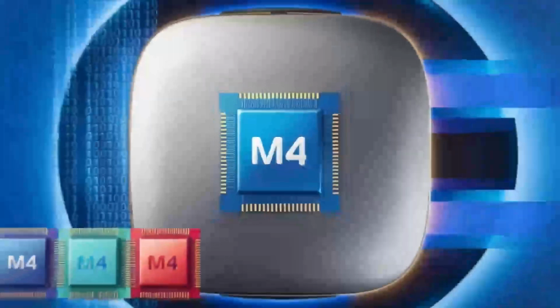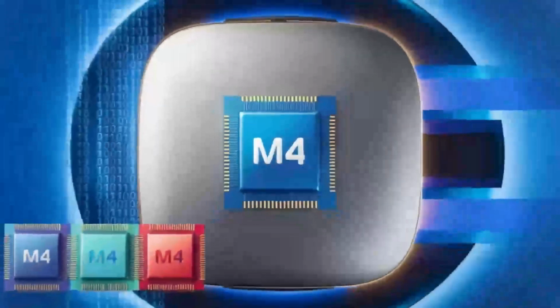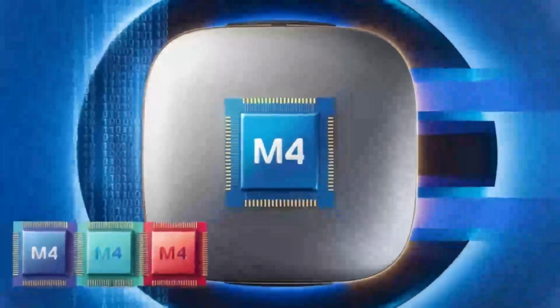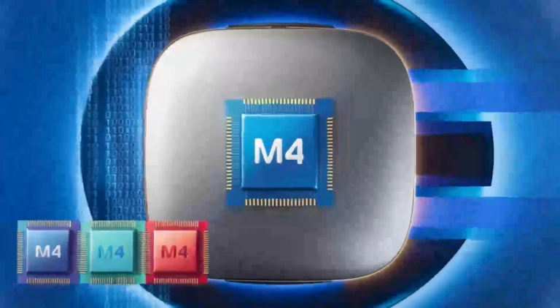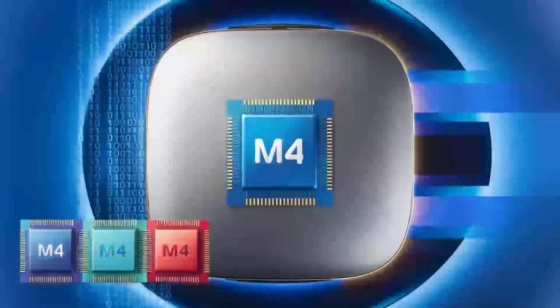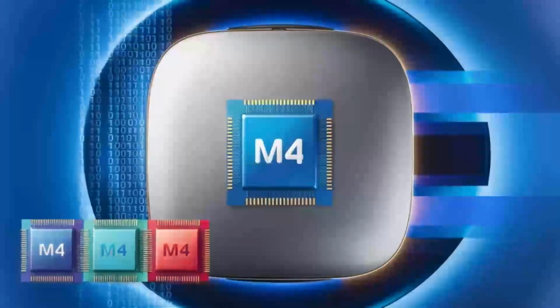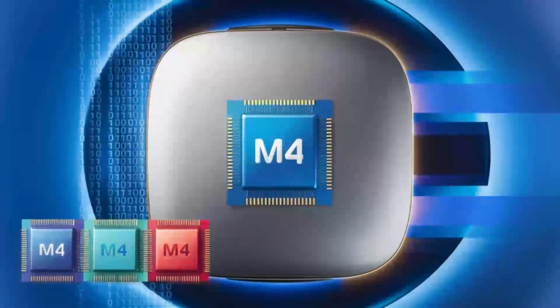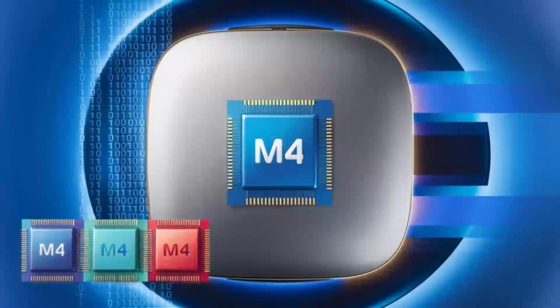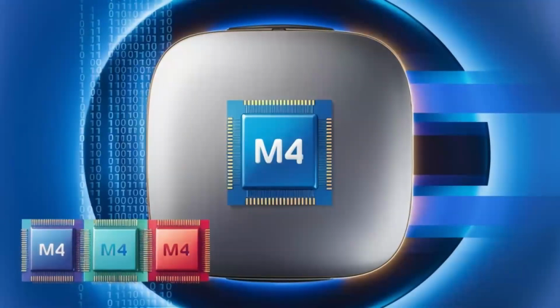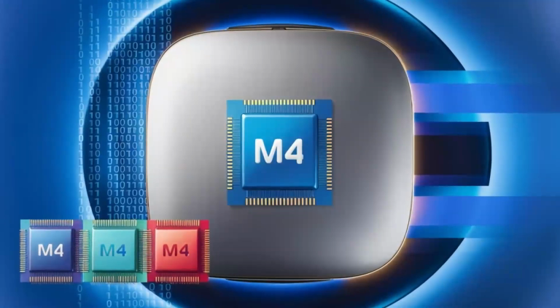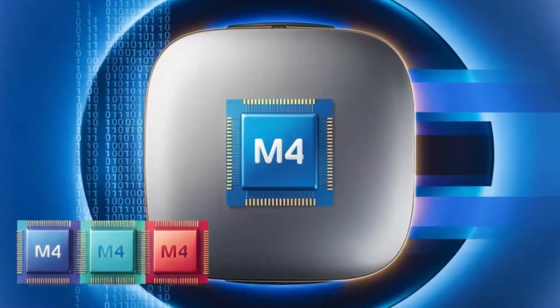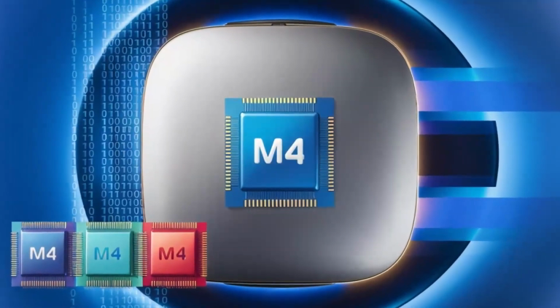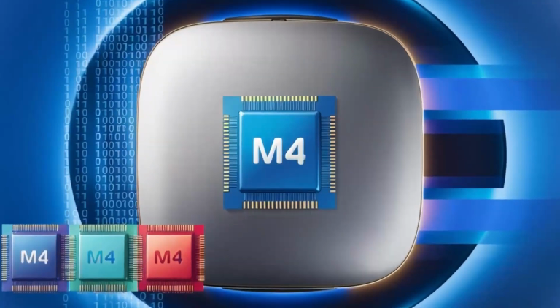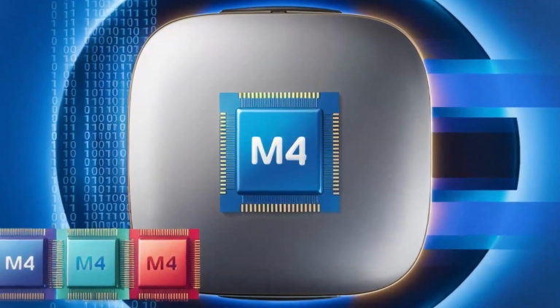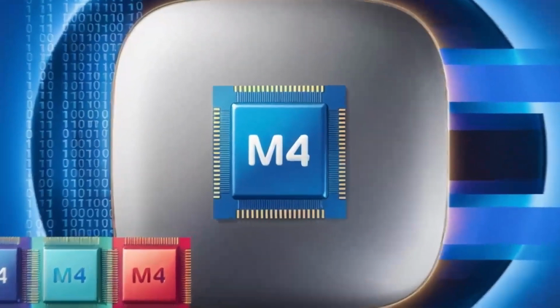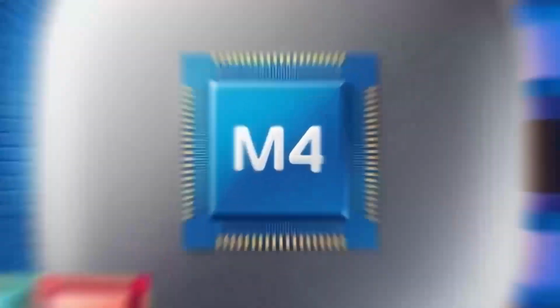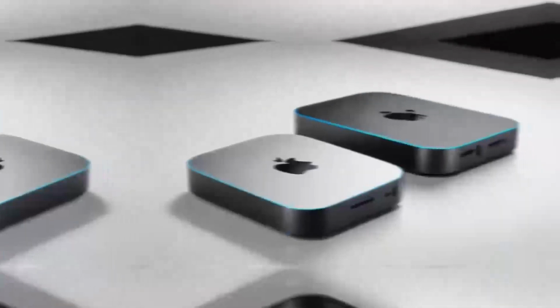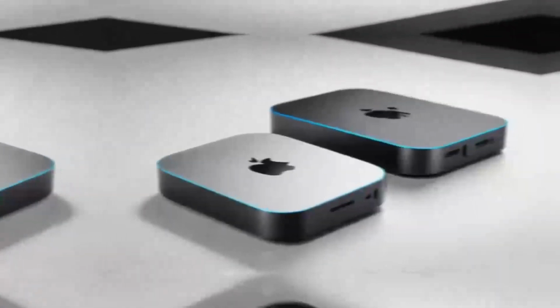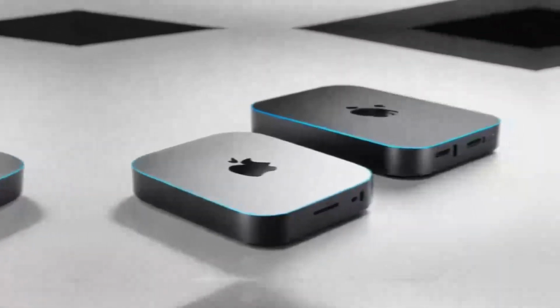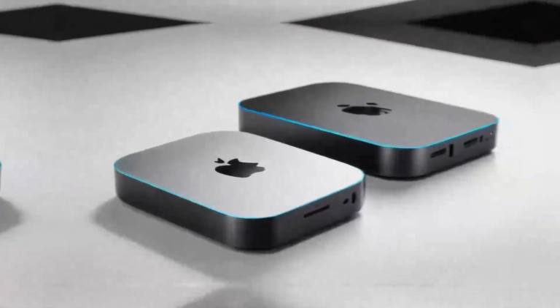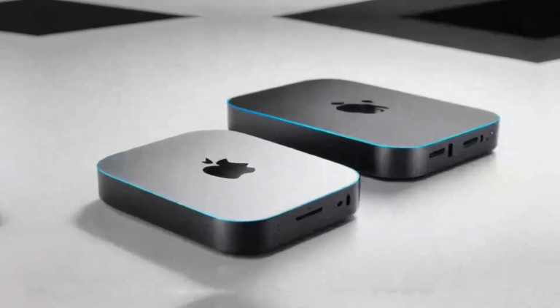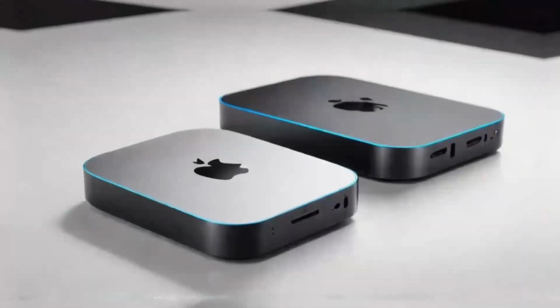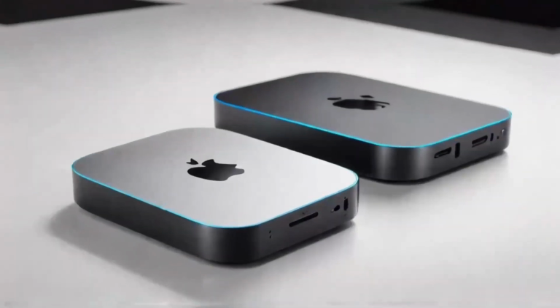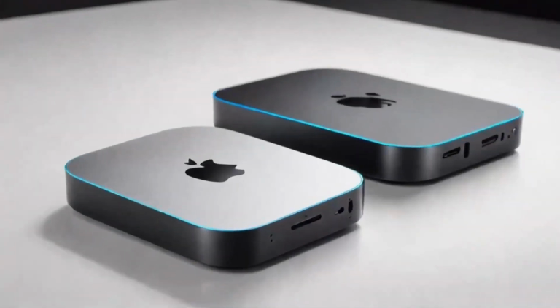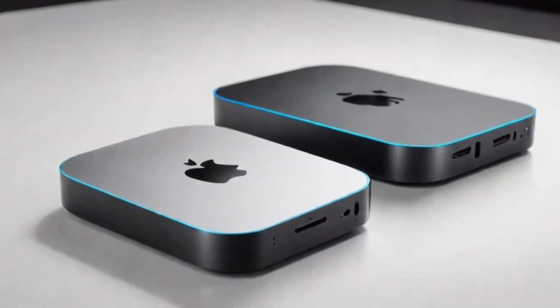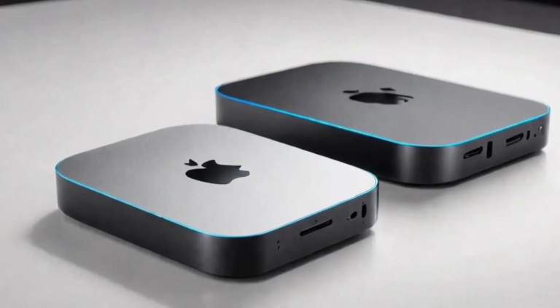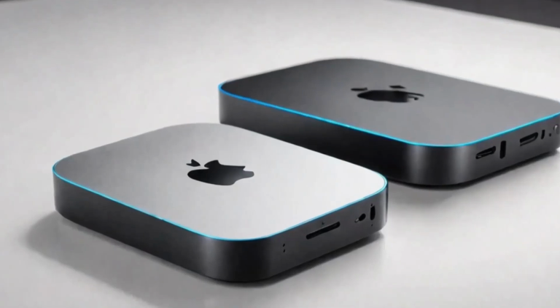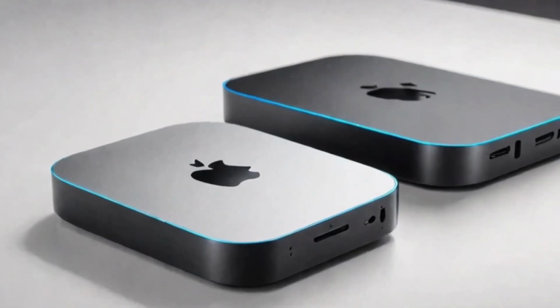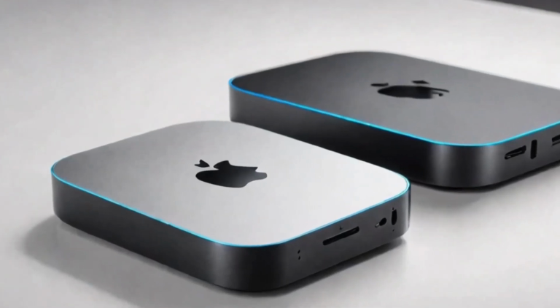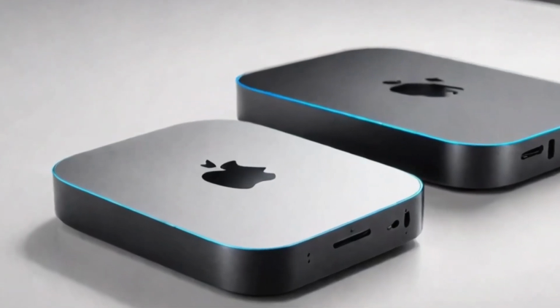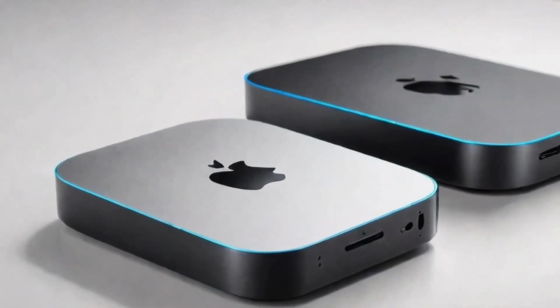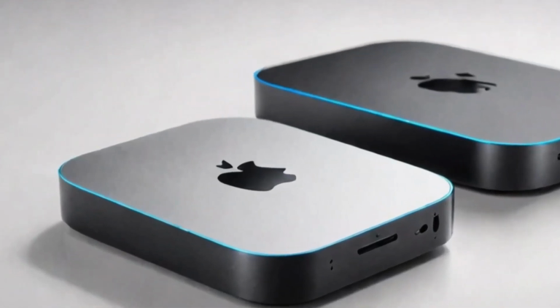Whether you're setting up a home office, a gaming station, or just a place to browse the web, the Mac Mini M4 is versatile enough to meet your needs.